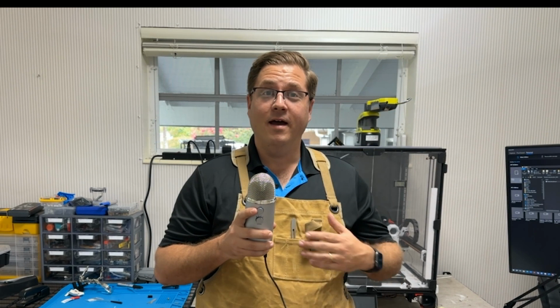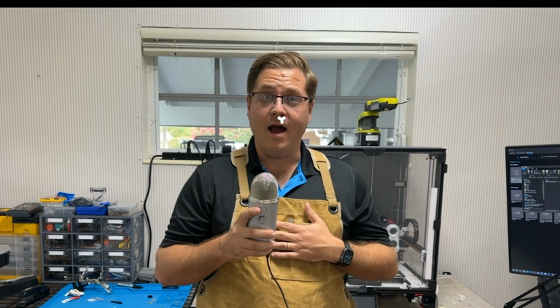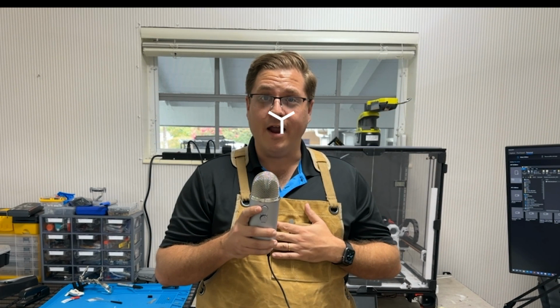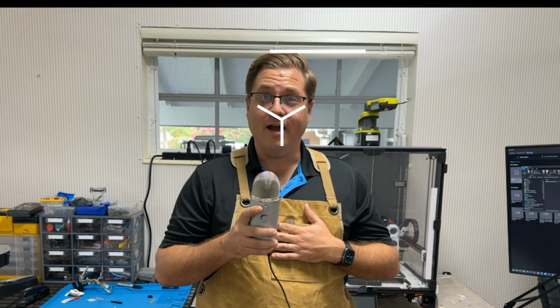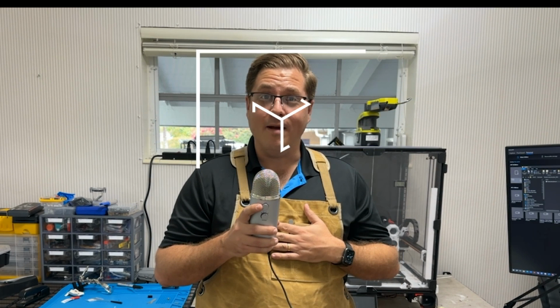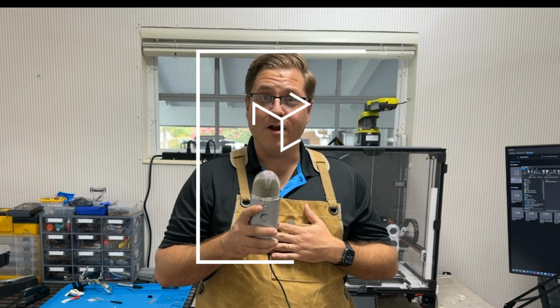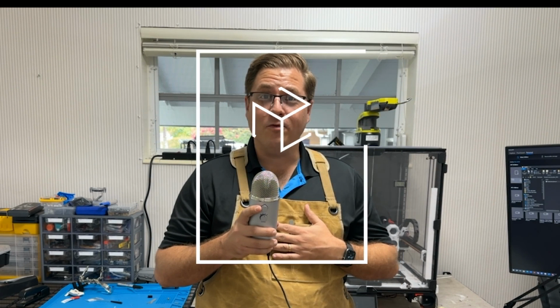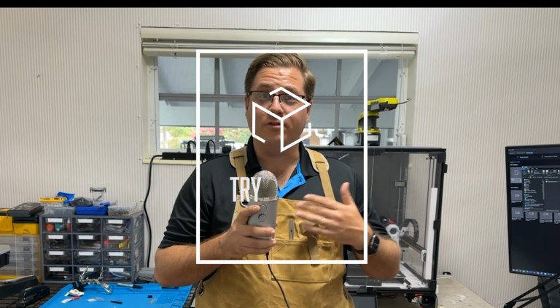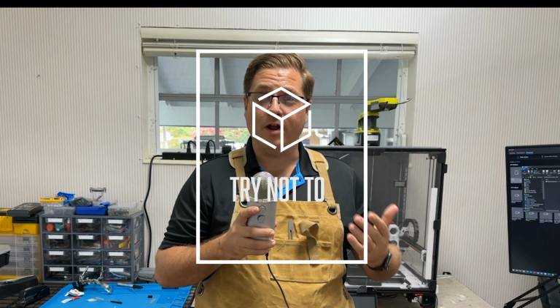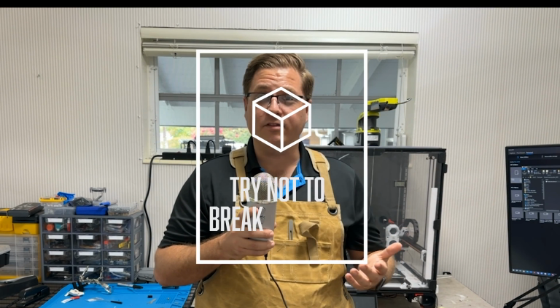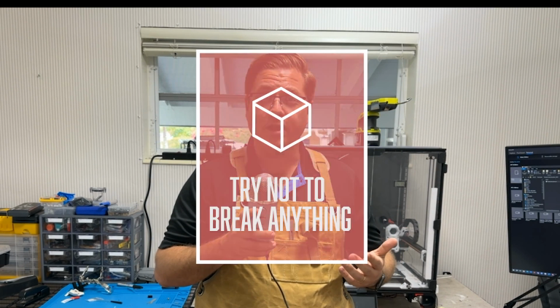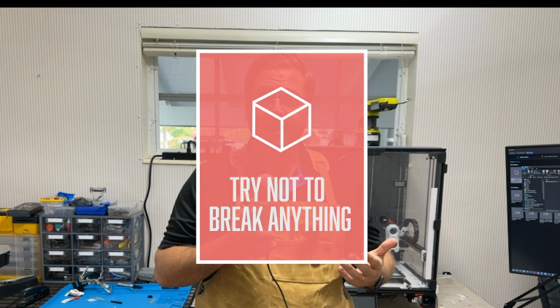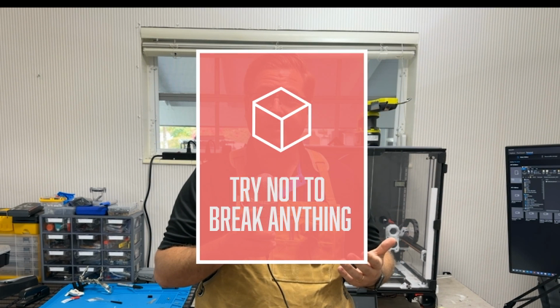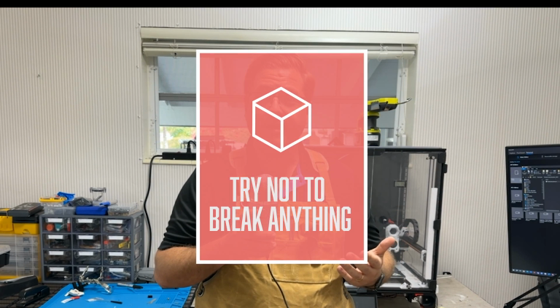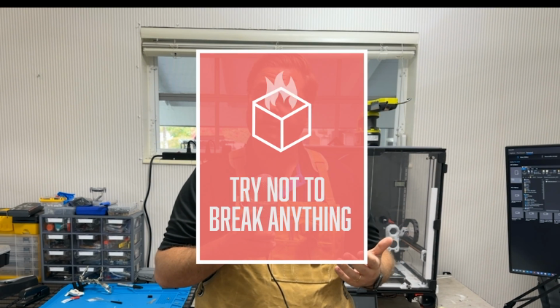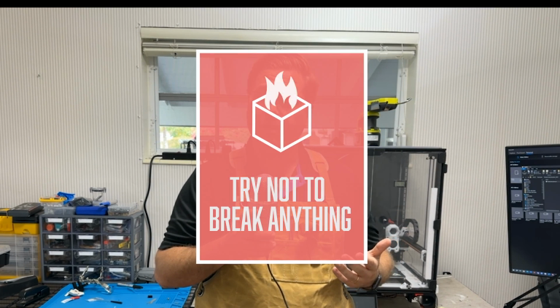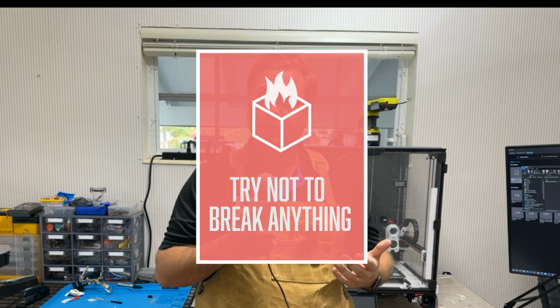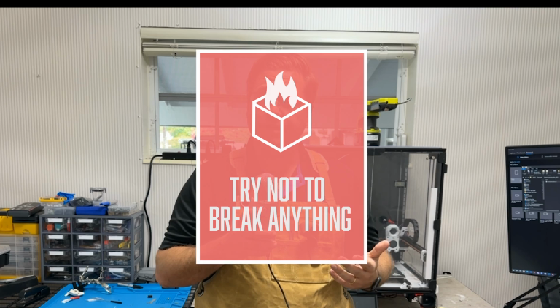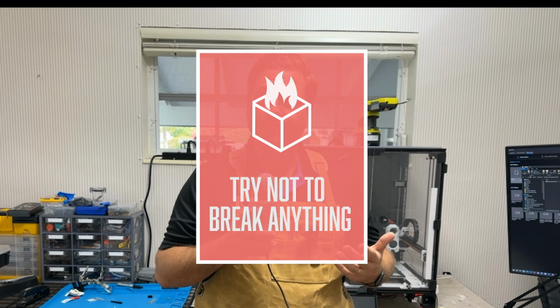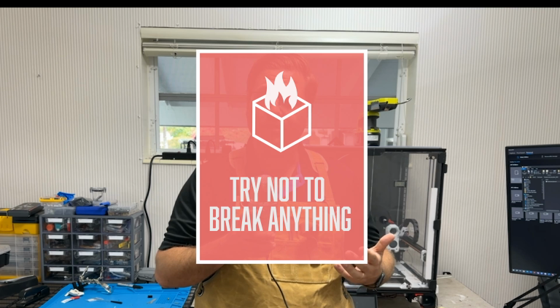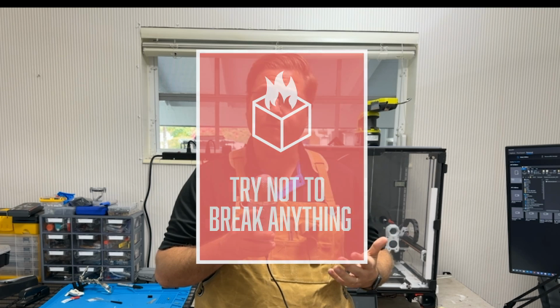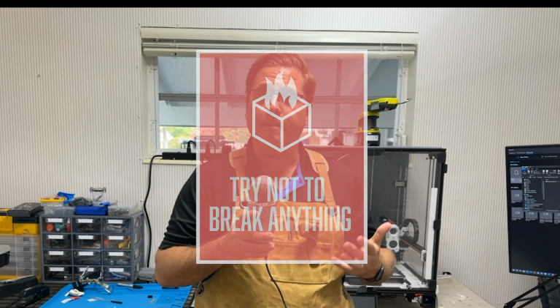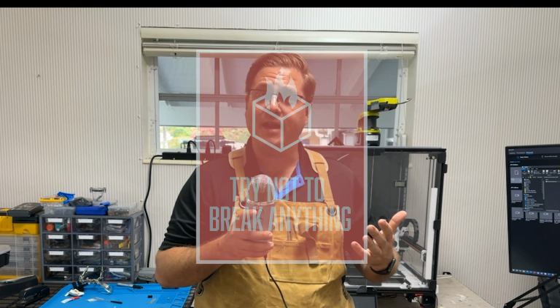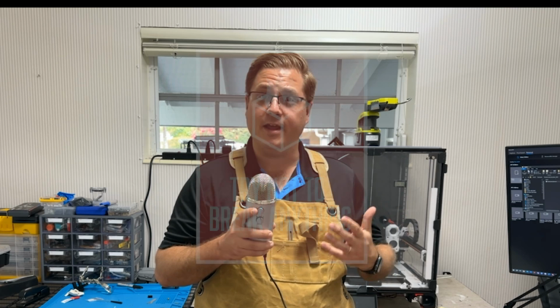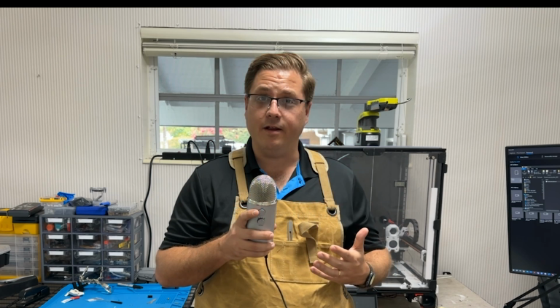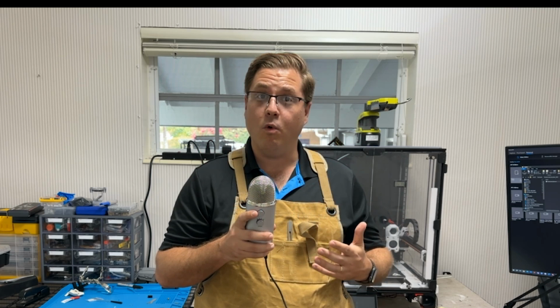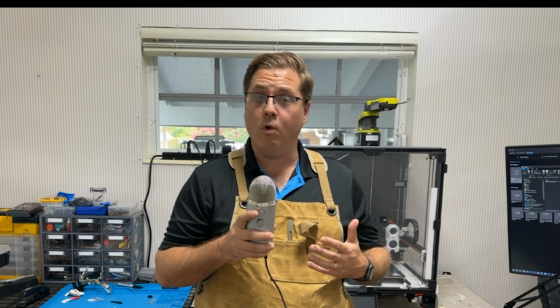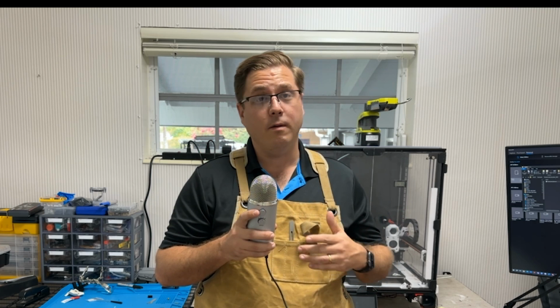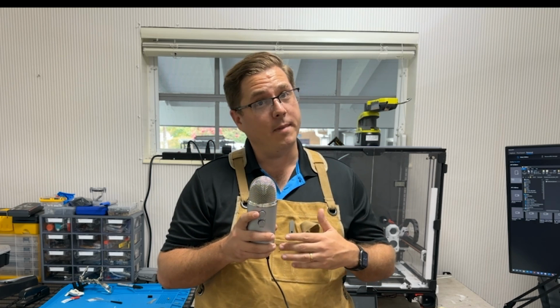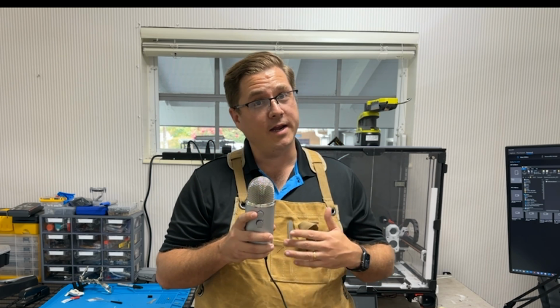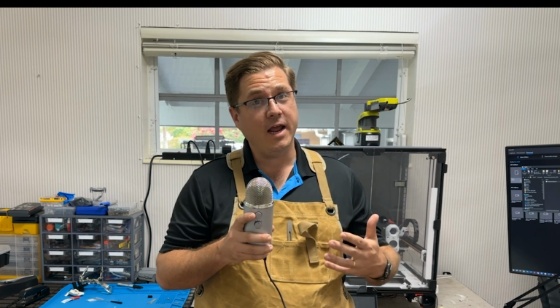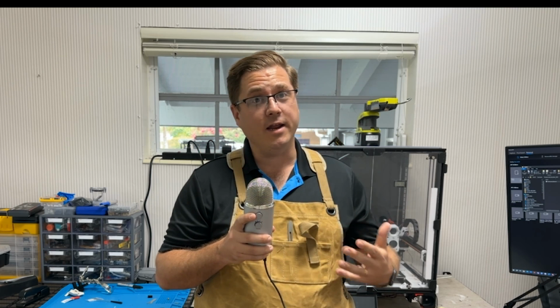Hi, I'm Eric with Try Not to Break Anything, and today we're going to try some filament from Mind A Hand — or Mind And Hand.